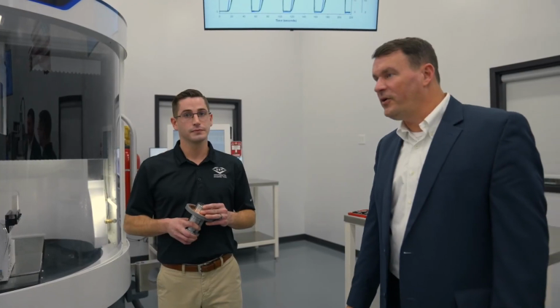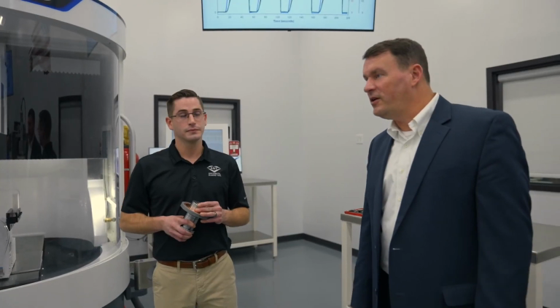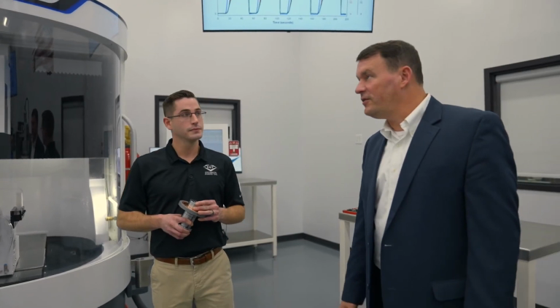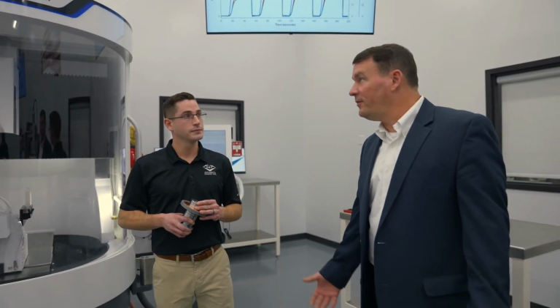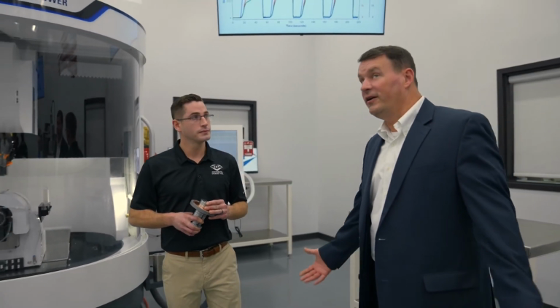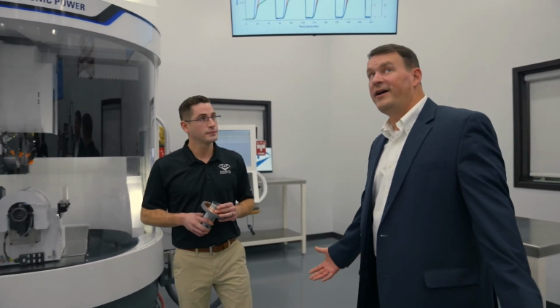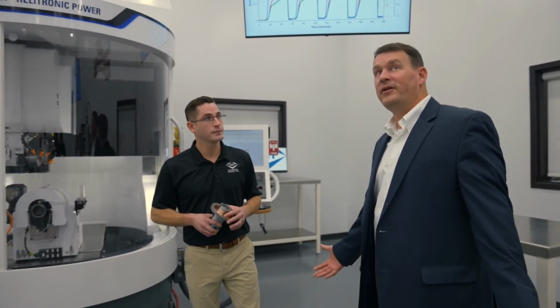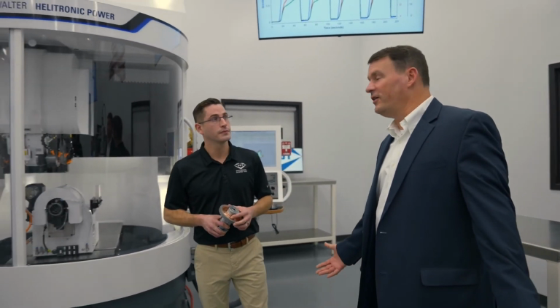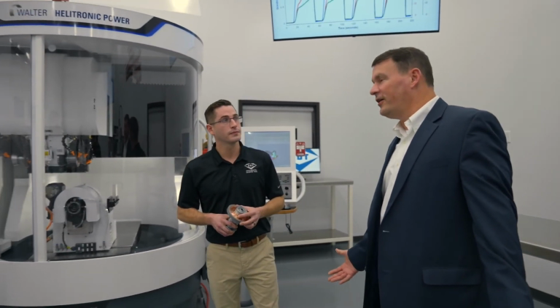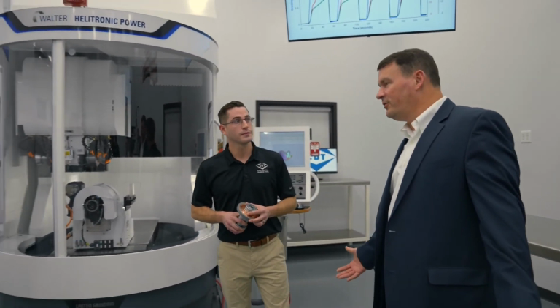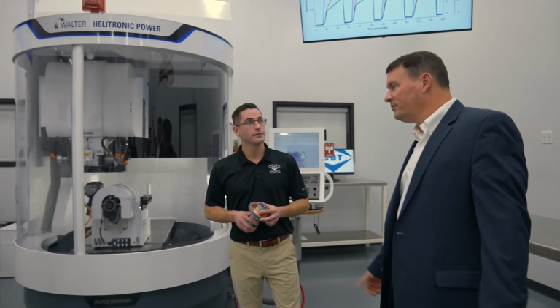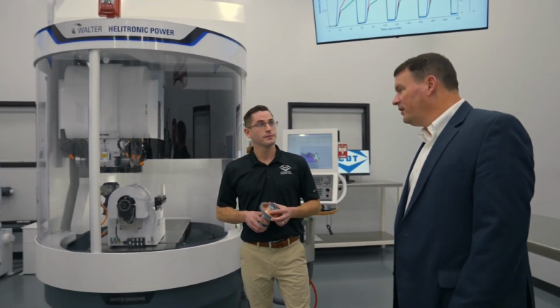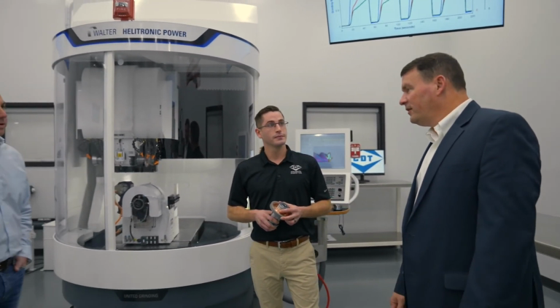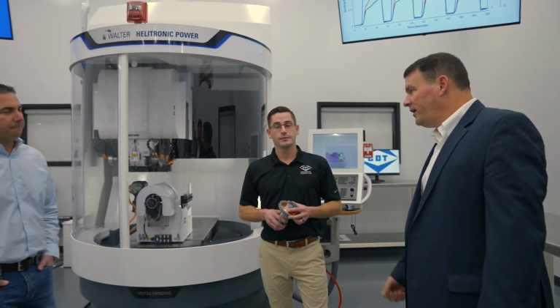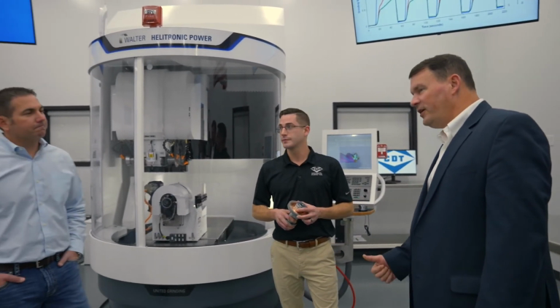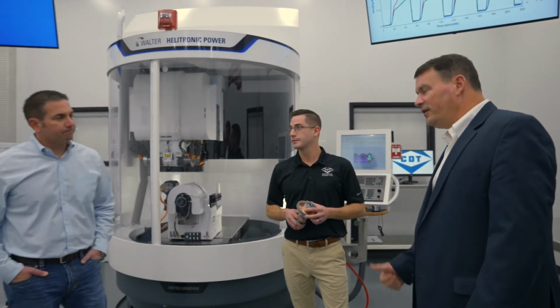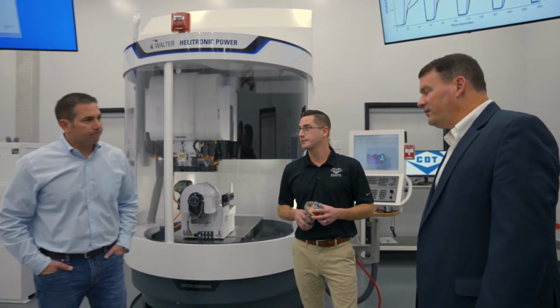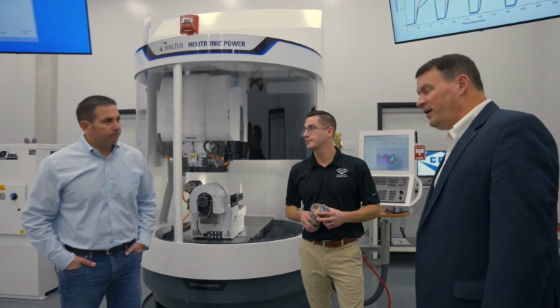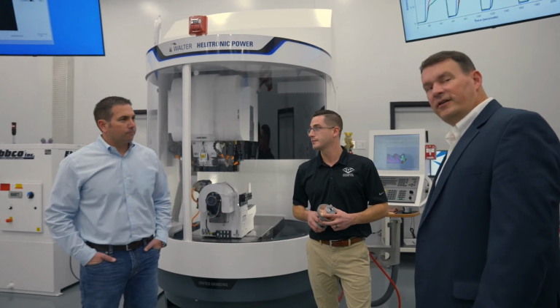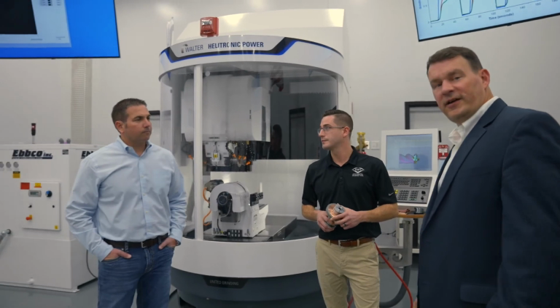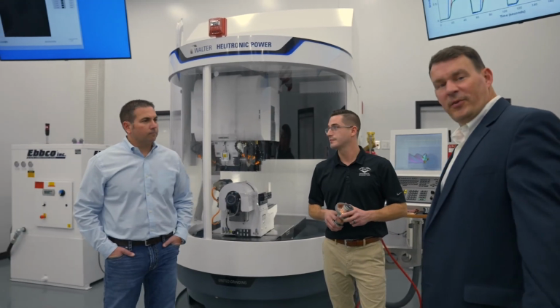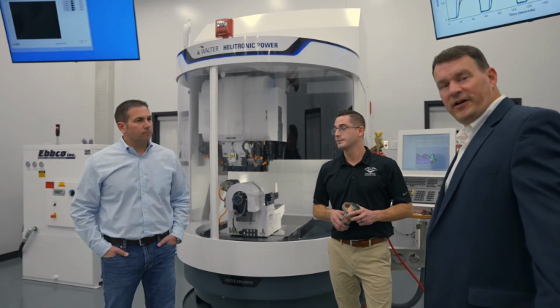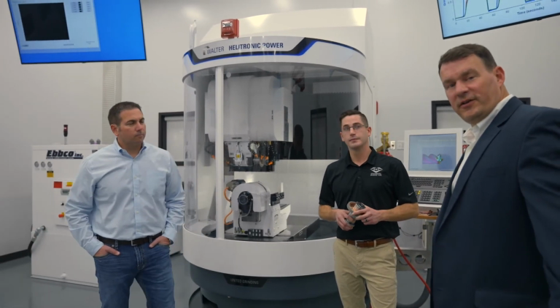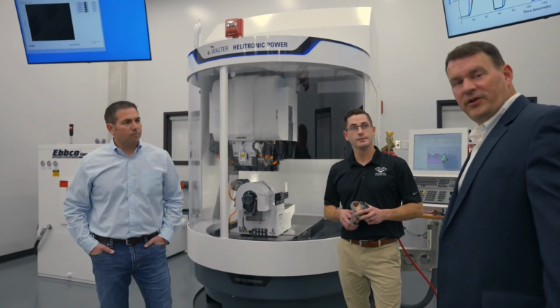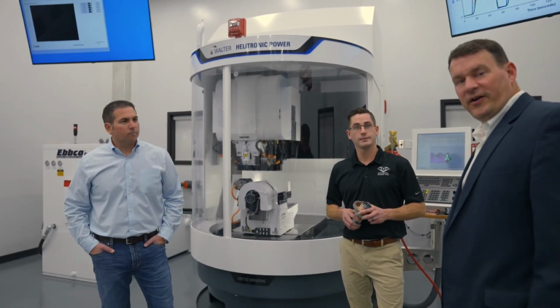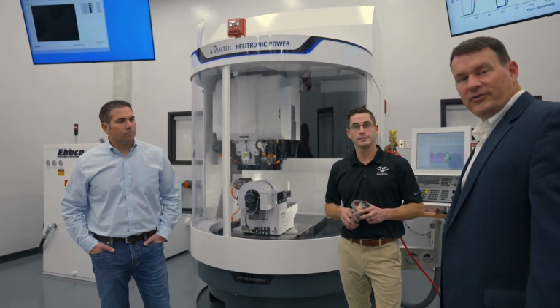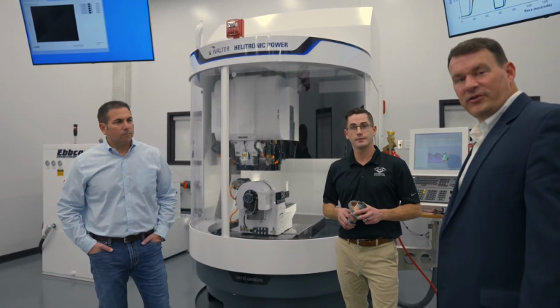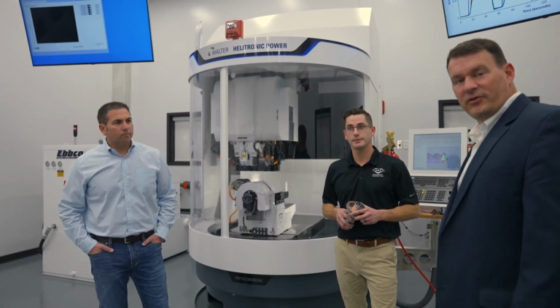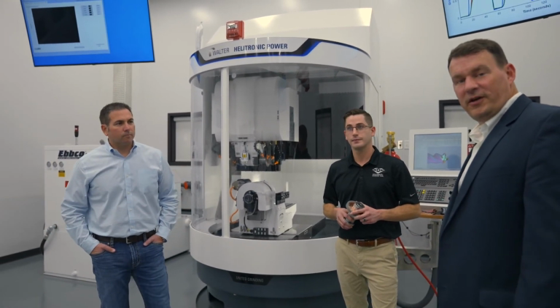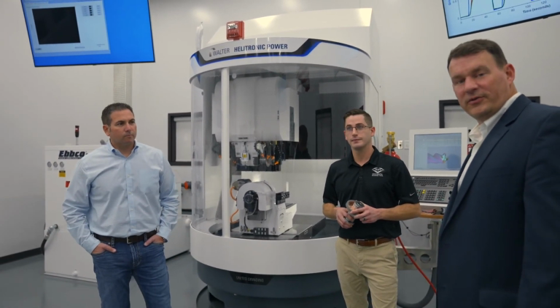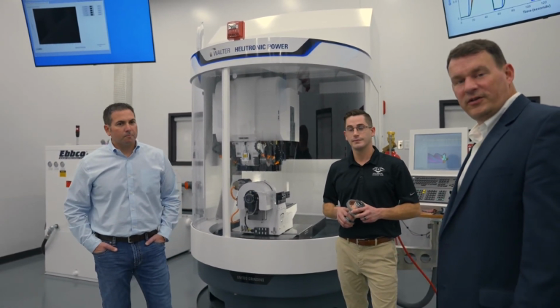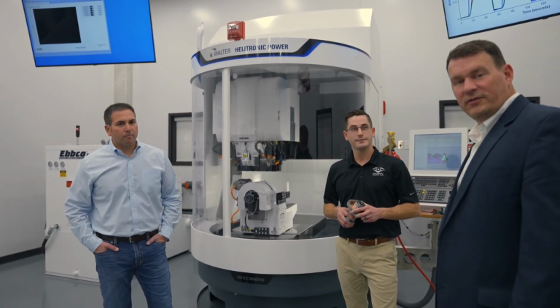I appreciate your time. Your lab is incredible — keep killing it. And everybody out there, please follow us on social media. We'll see you soon.